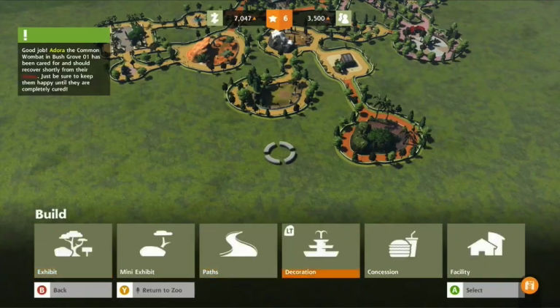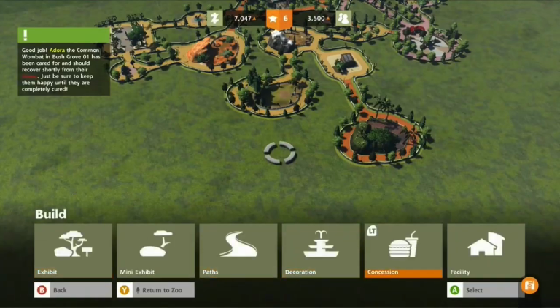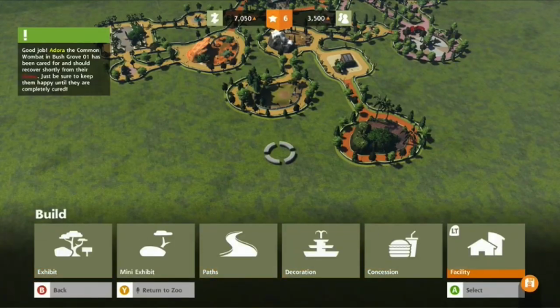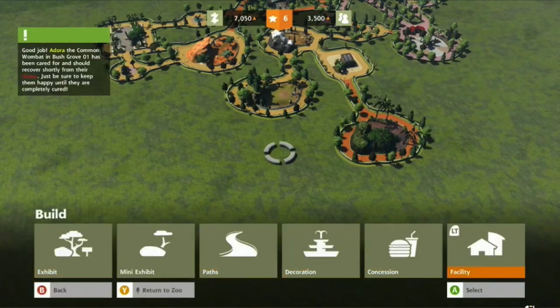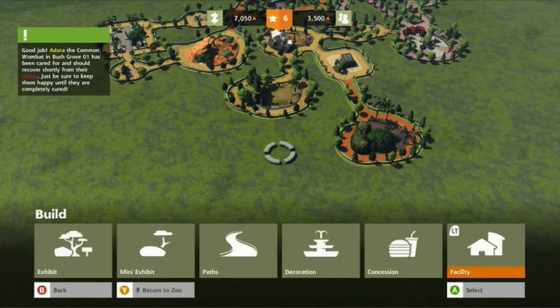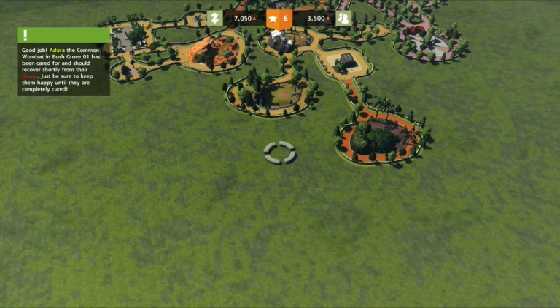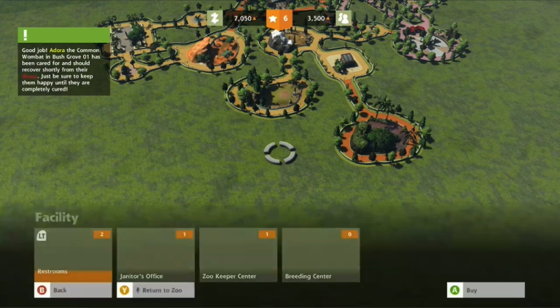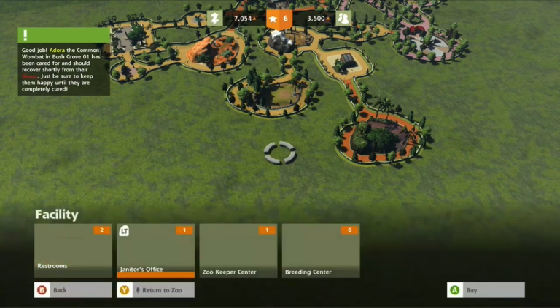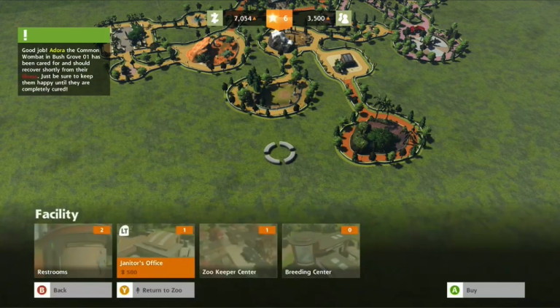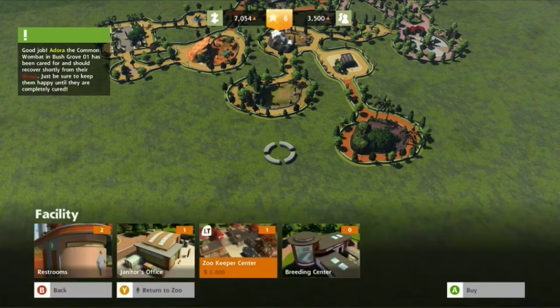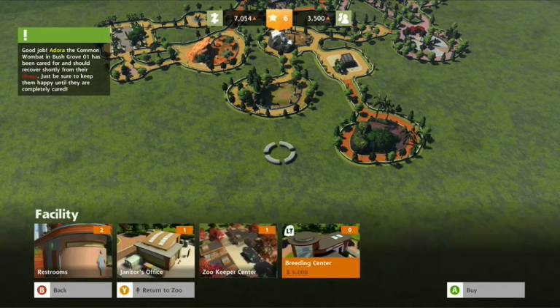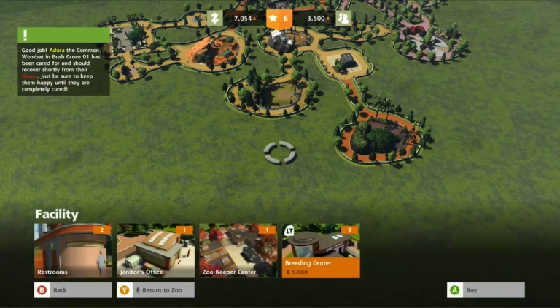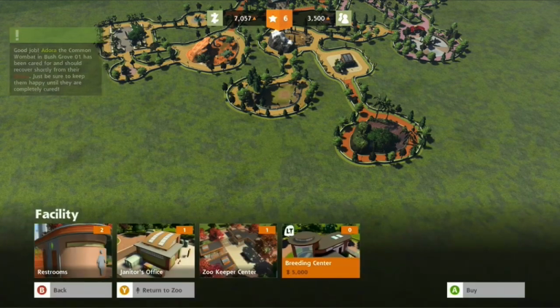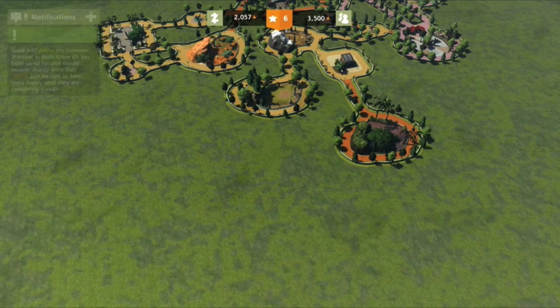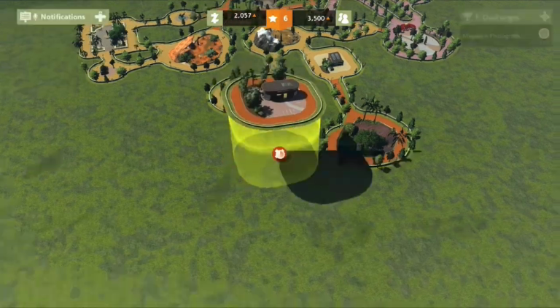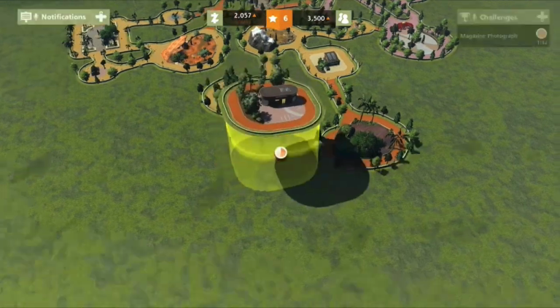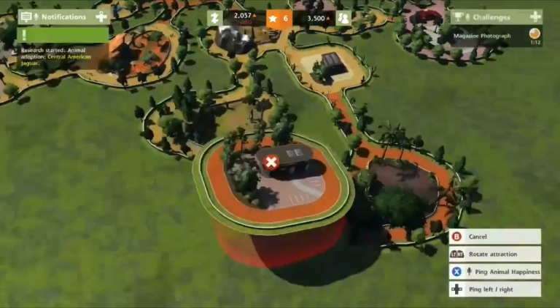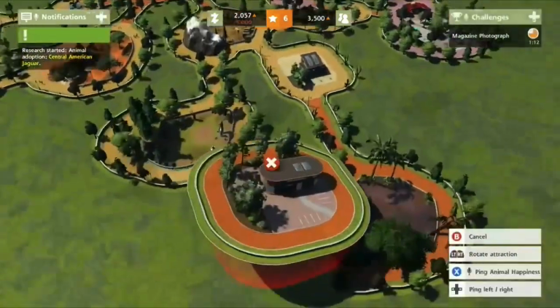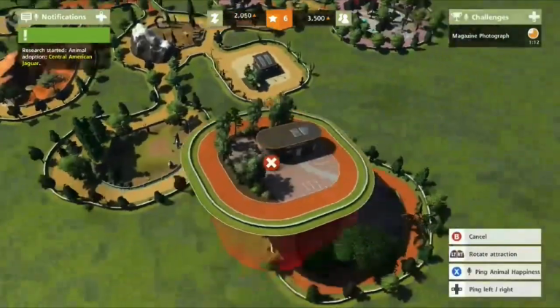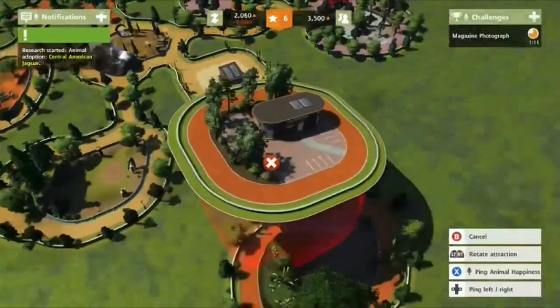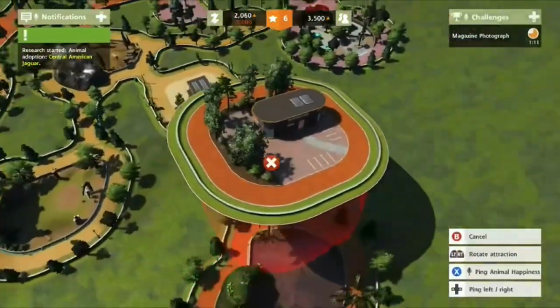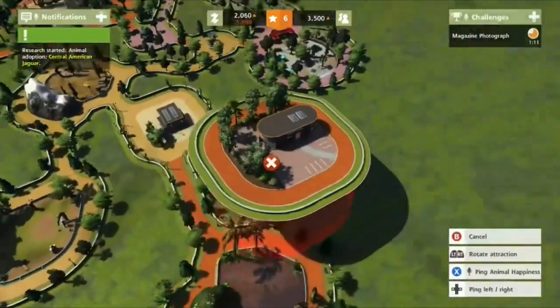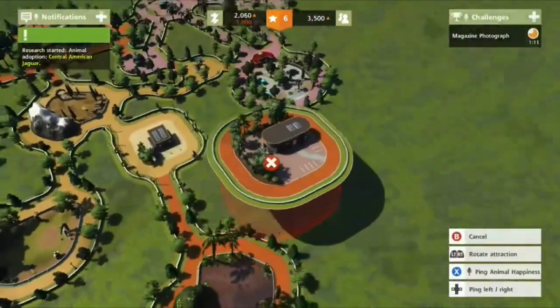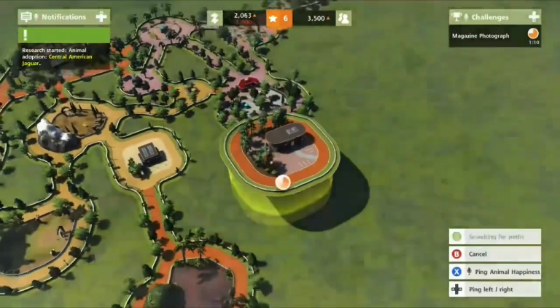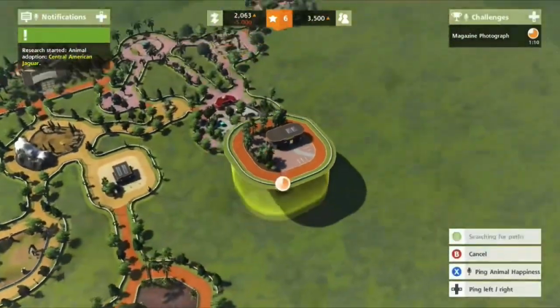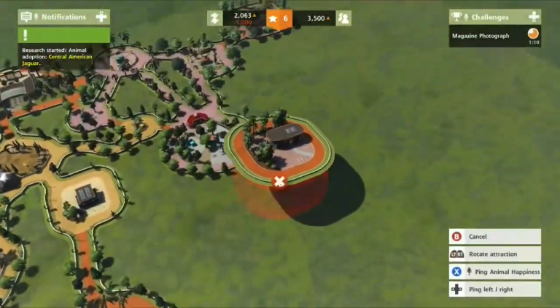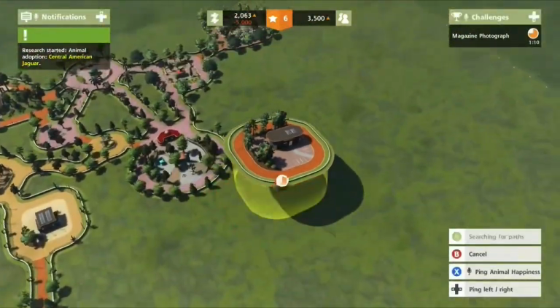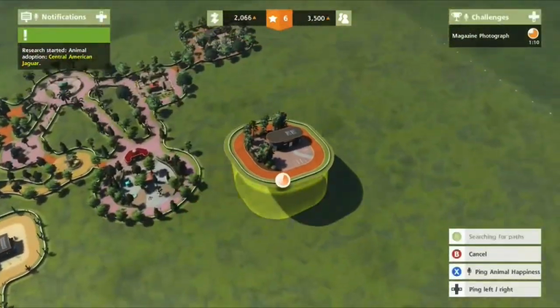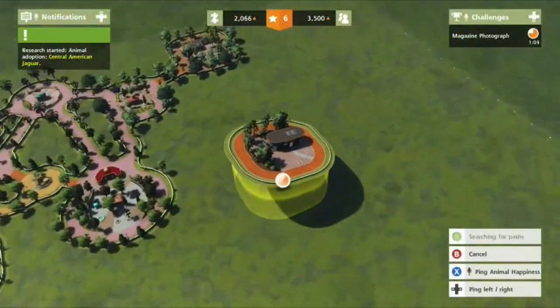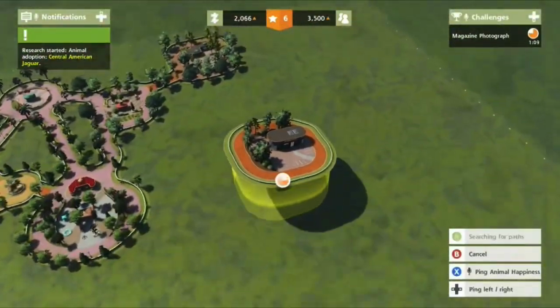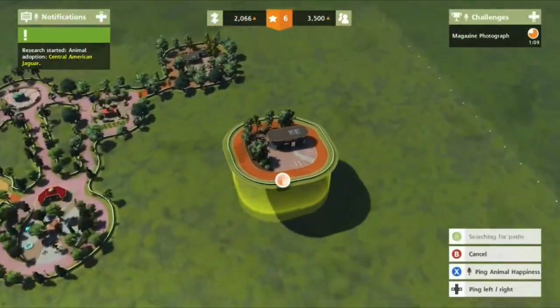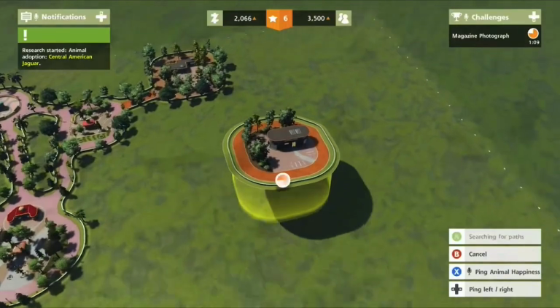Start the research, start the research! Now we can add the breed center or something else, which will be right here.